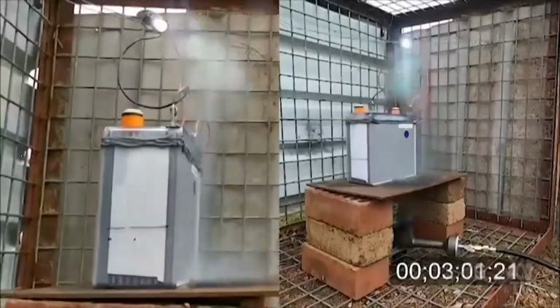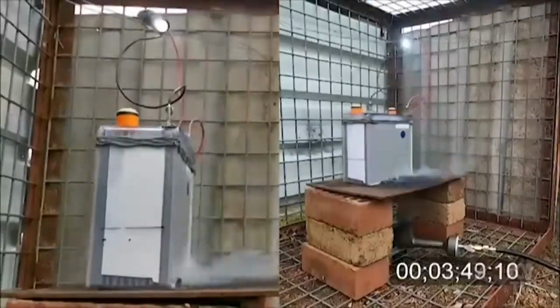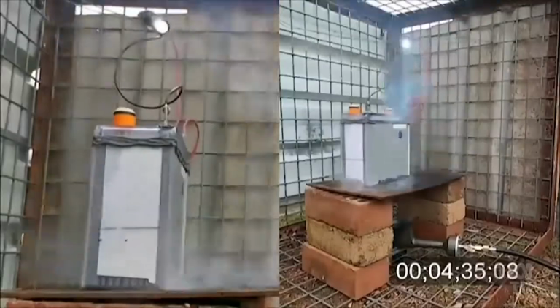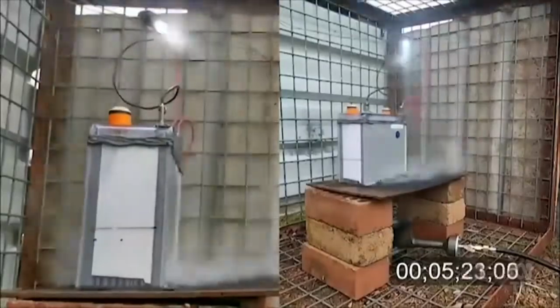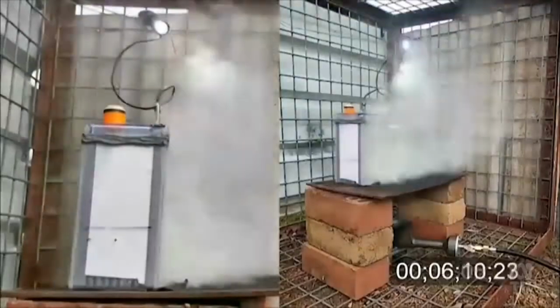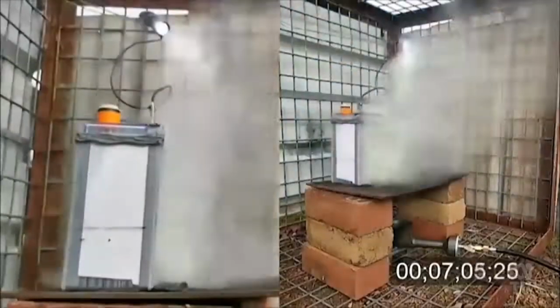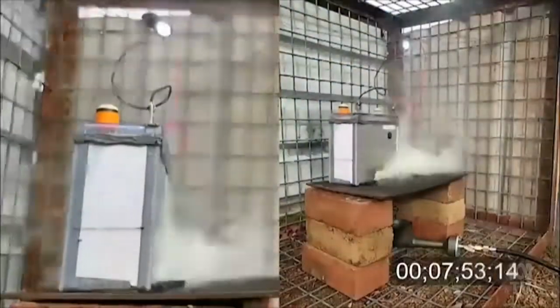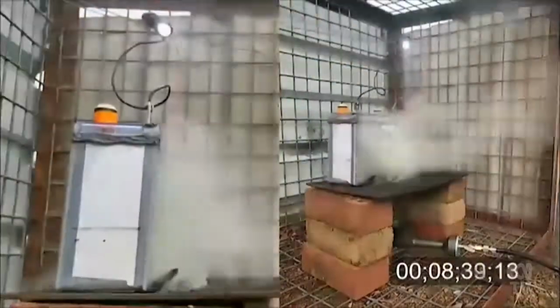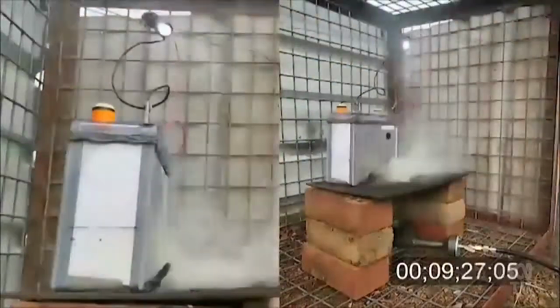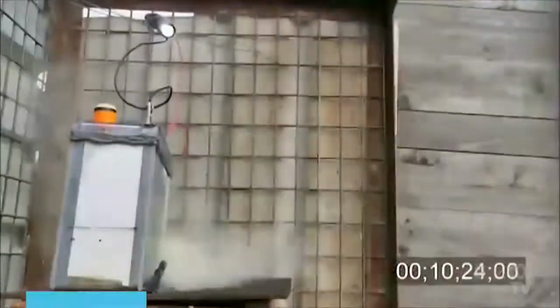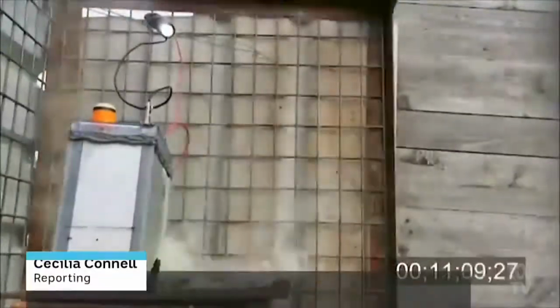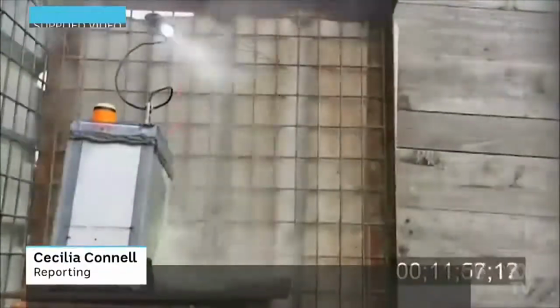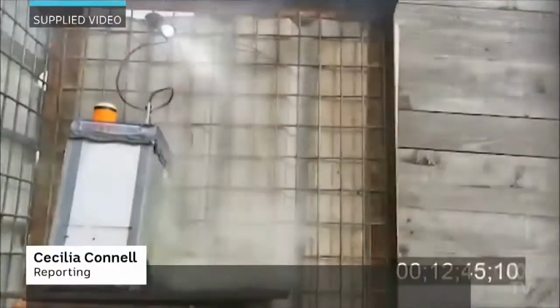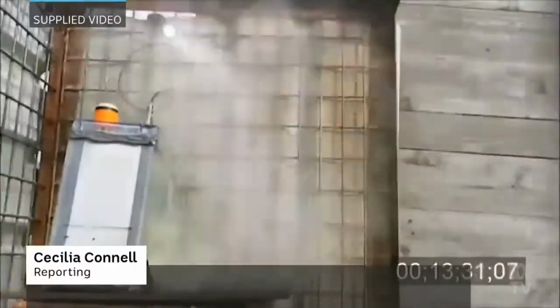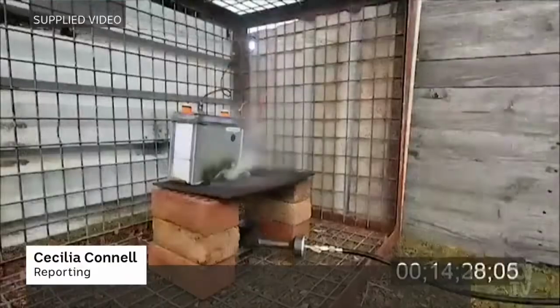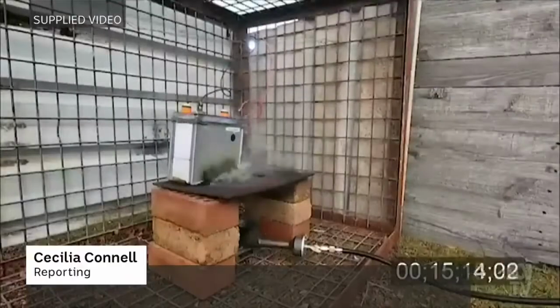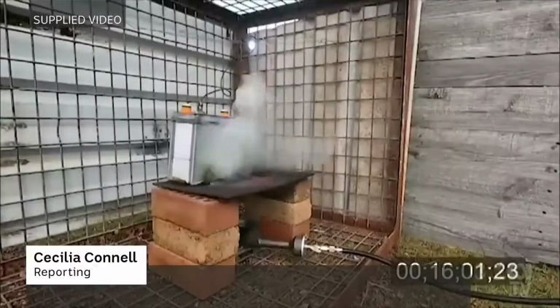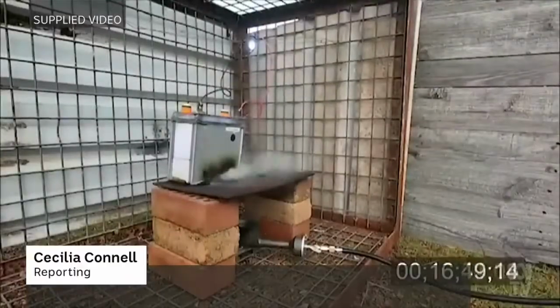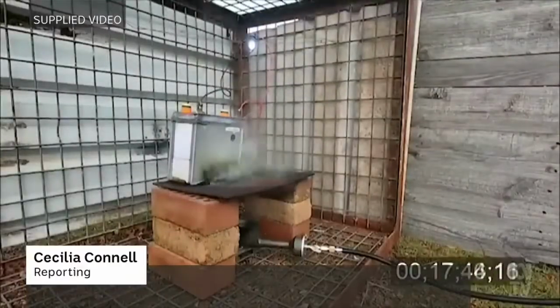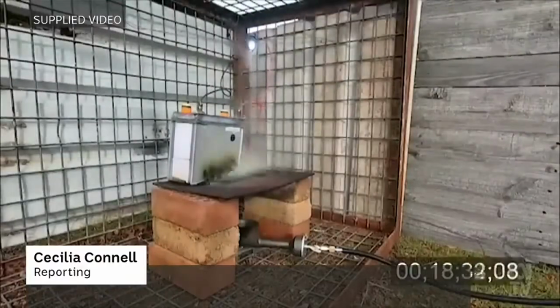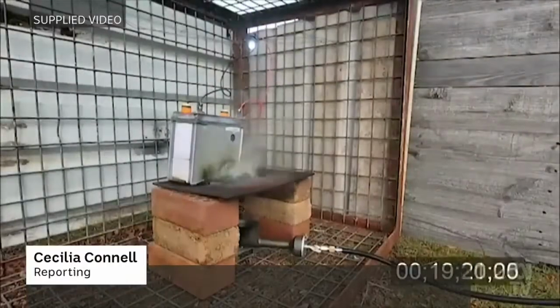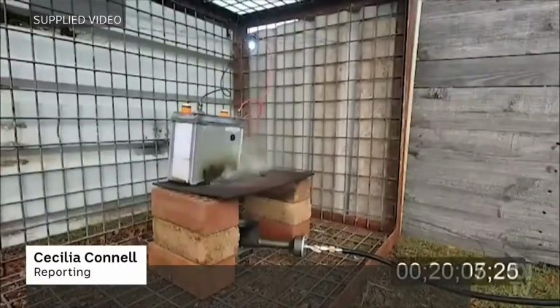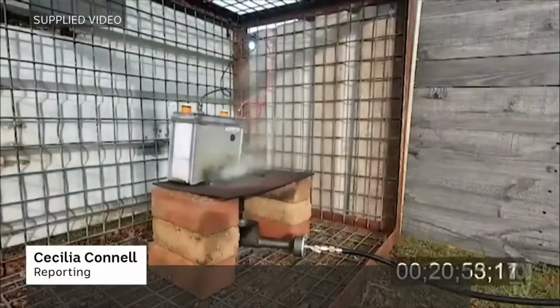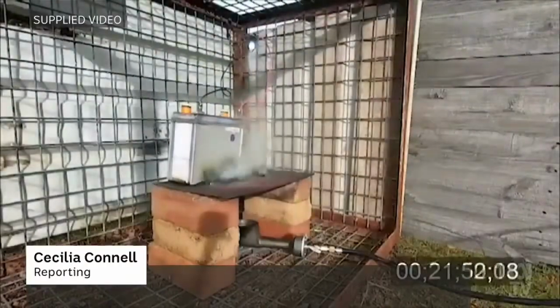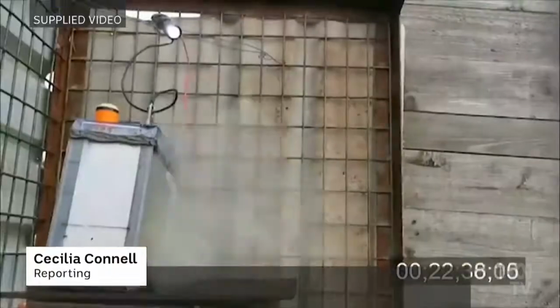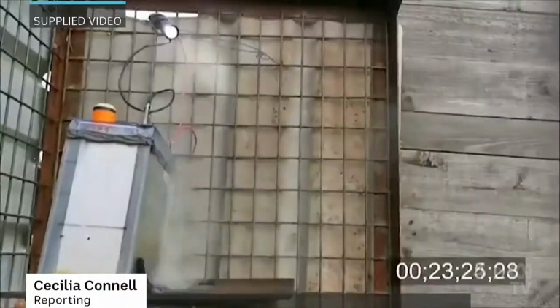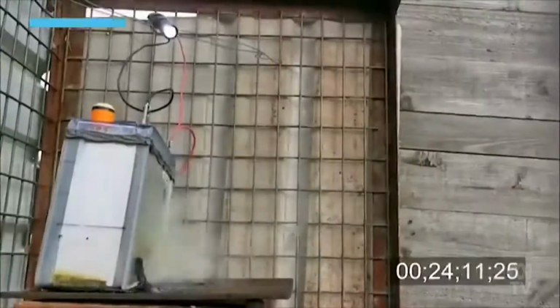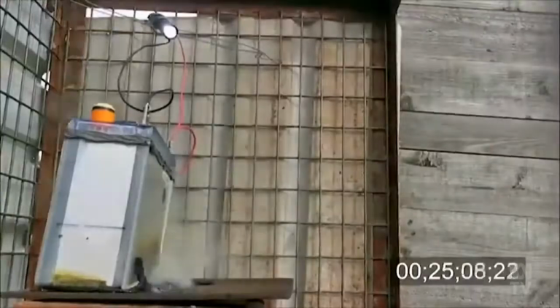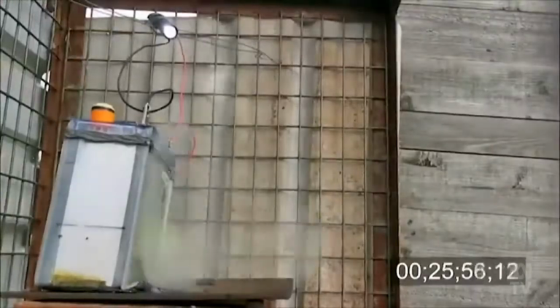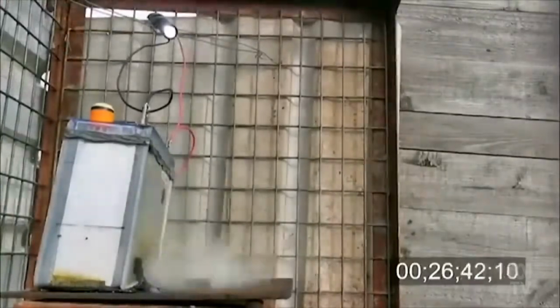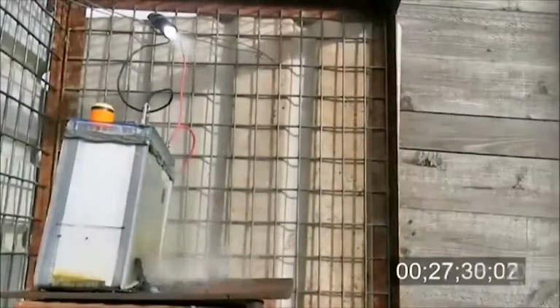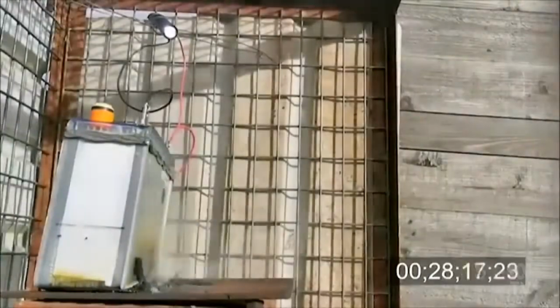Even on a hot plate of 600 degrees, this battery refuses to catch fire.